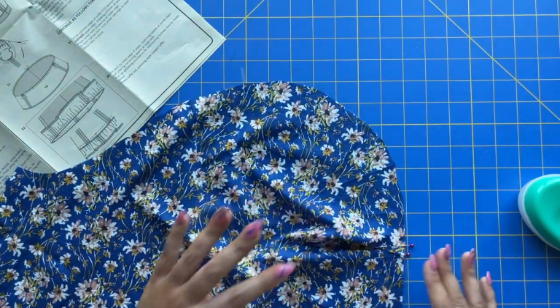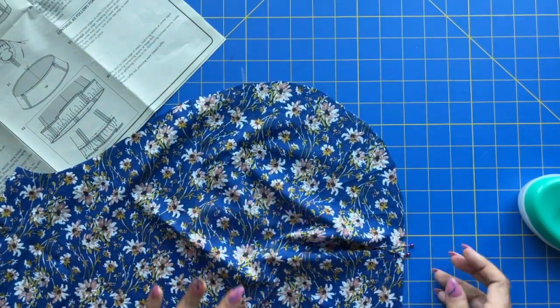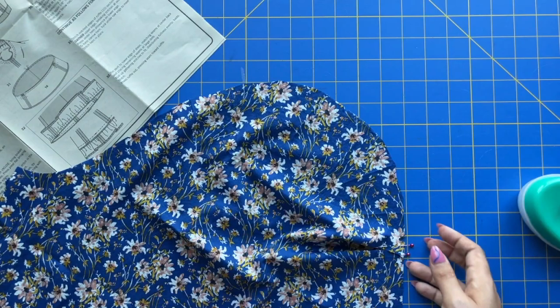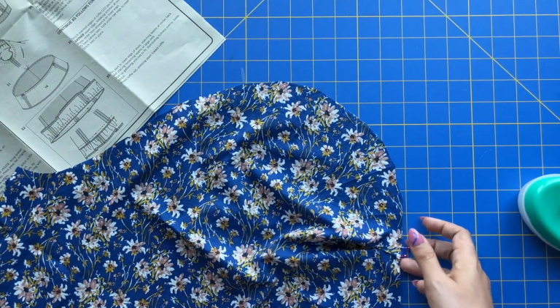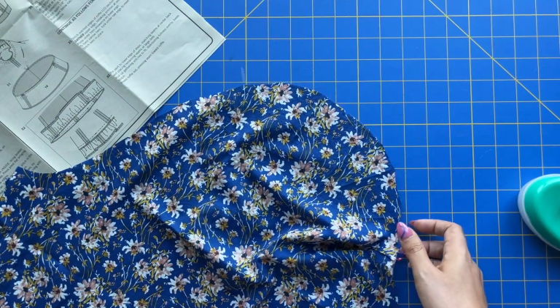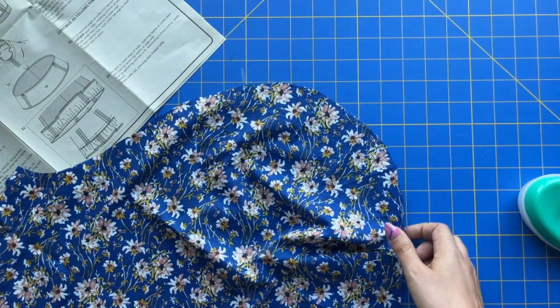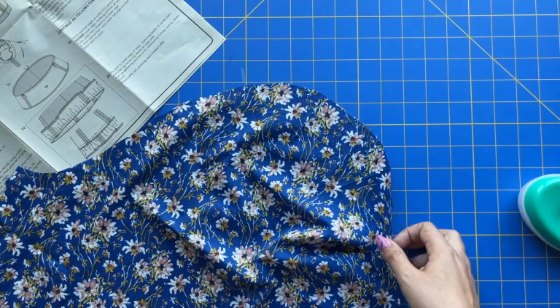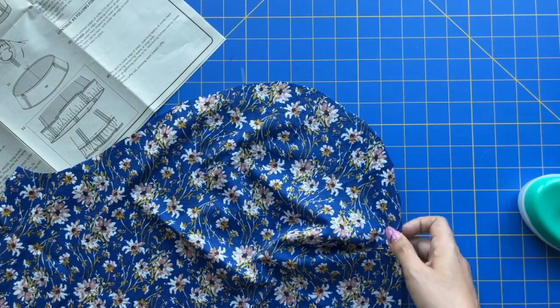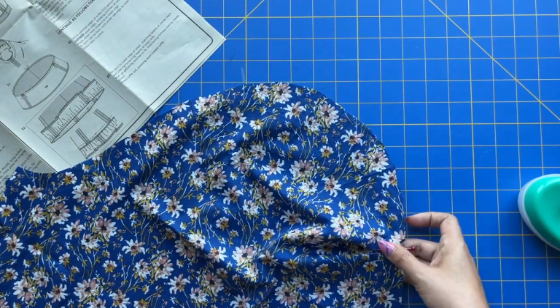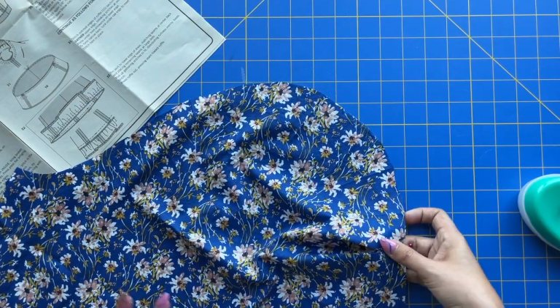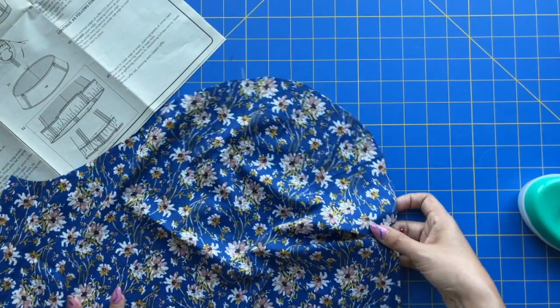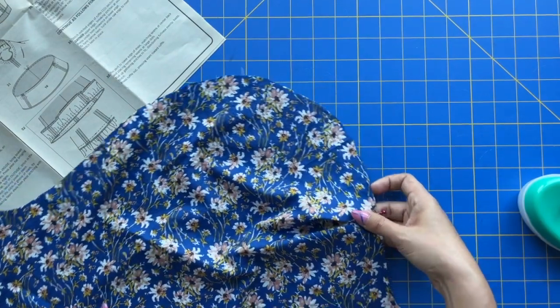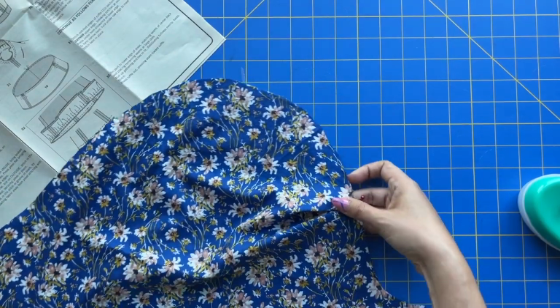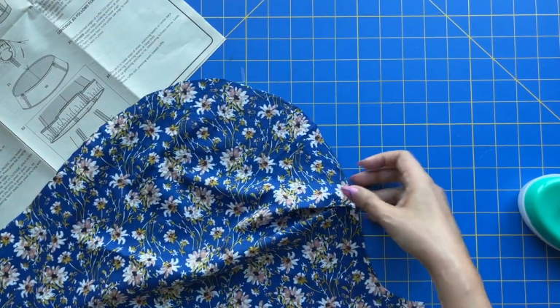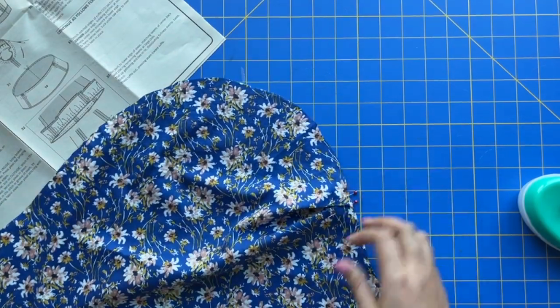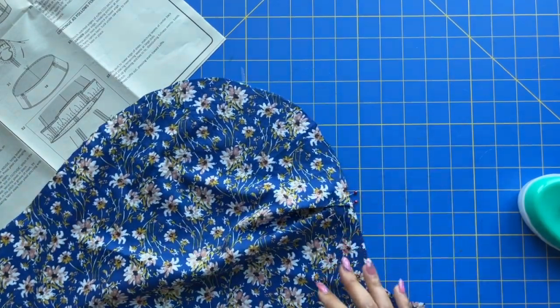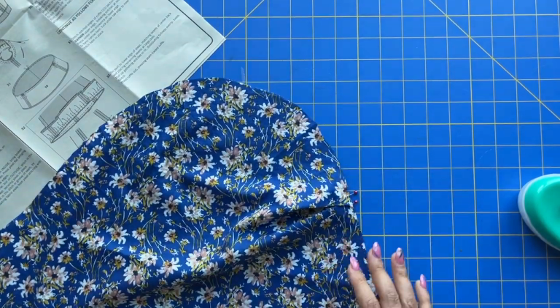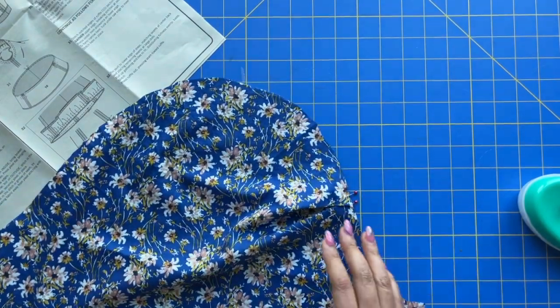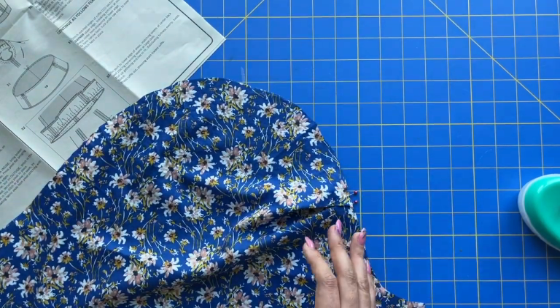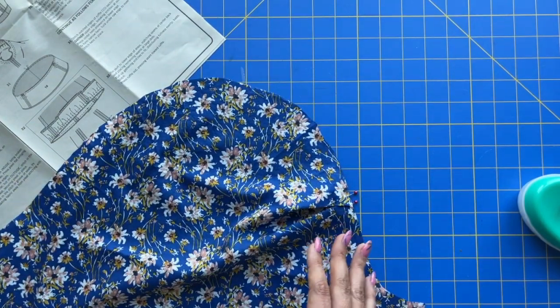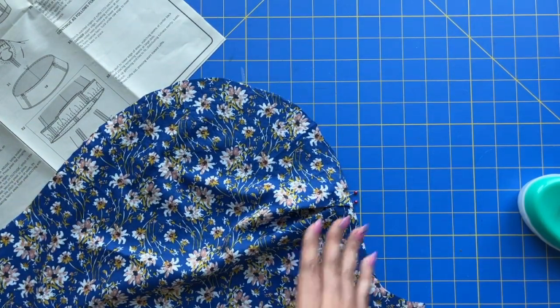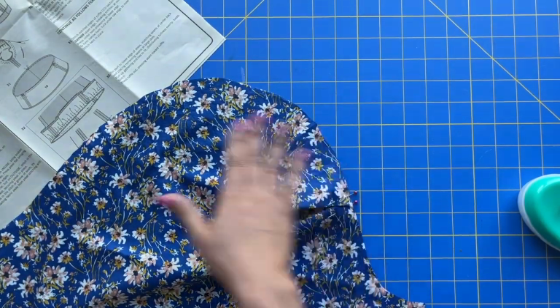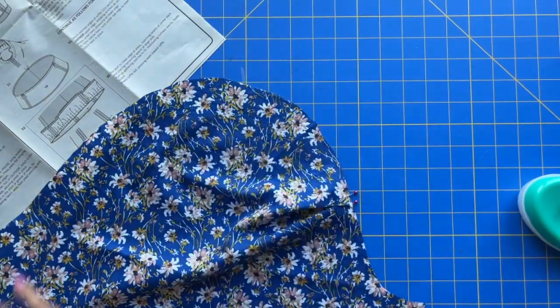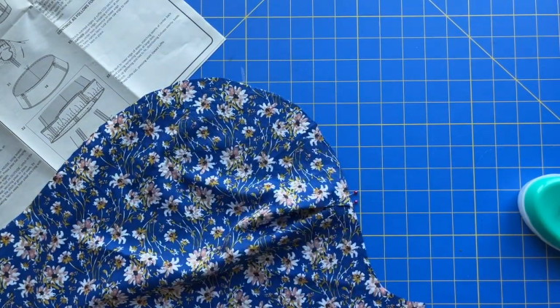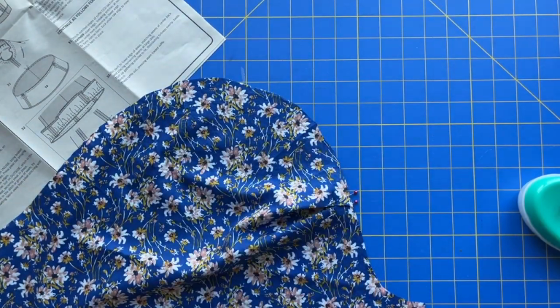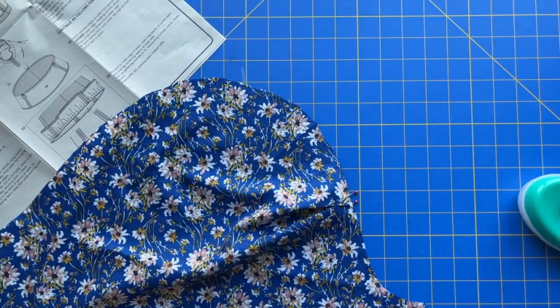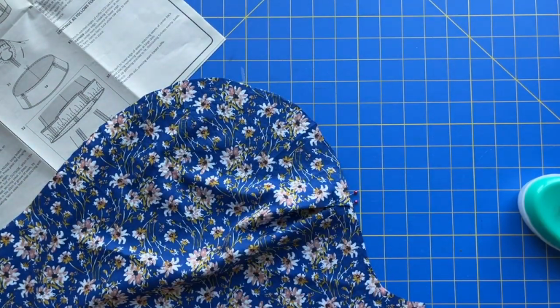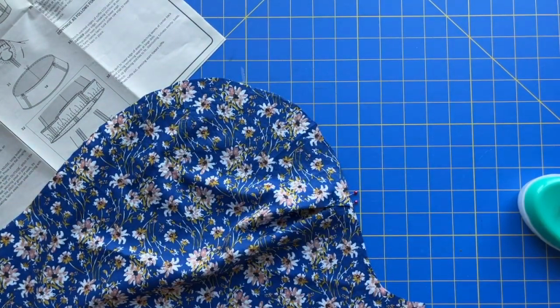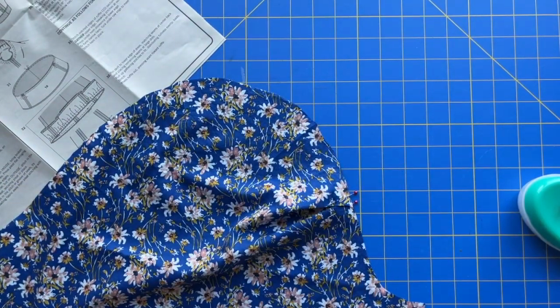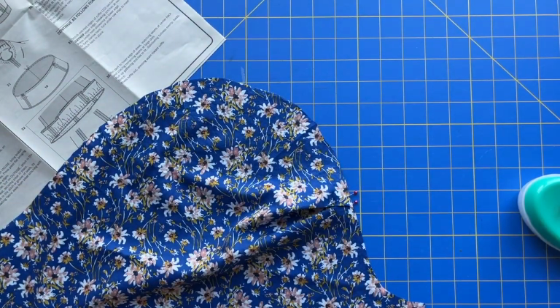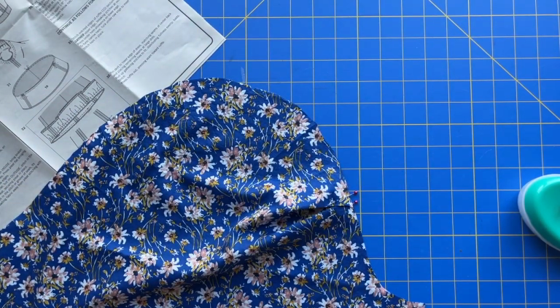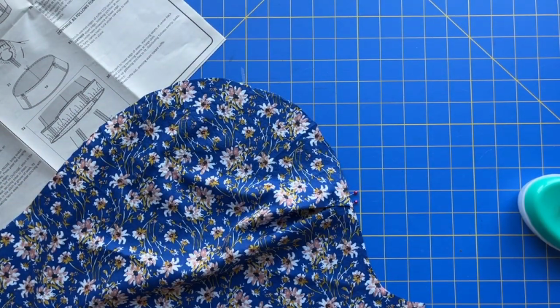Look at that already — oh my gosh, I'm in love! Rinse and repeat all the way around this sleeve.